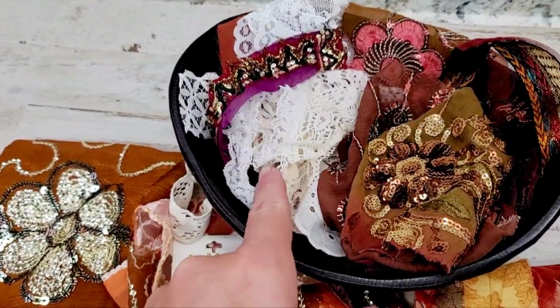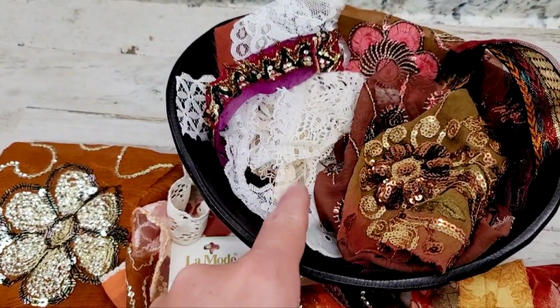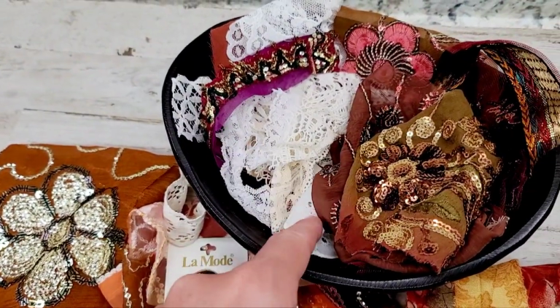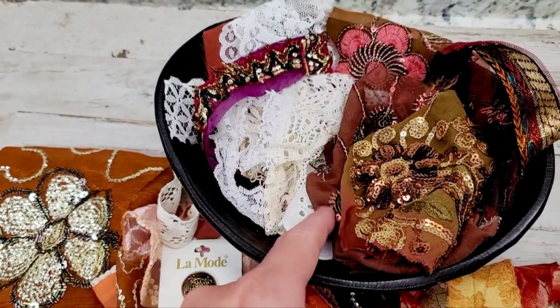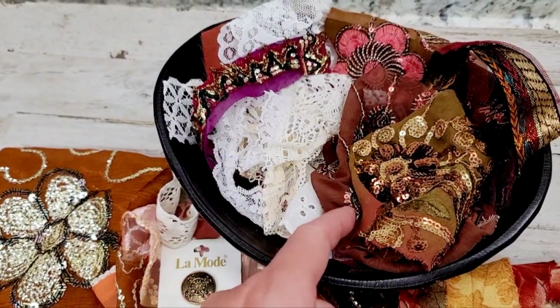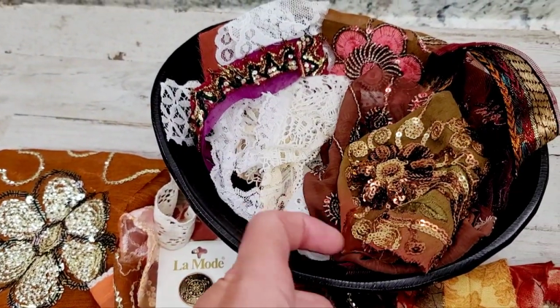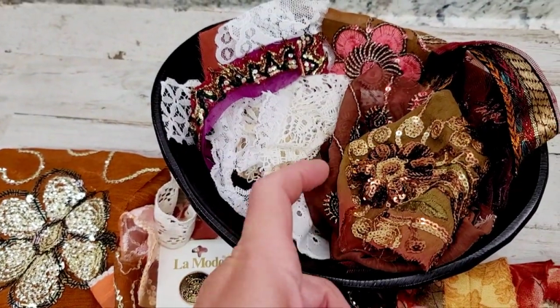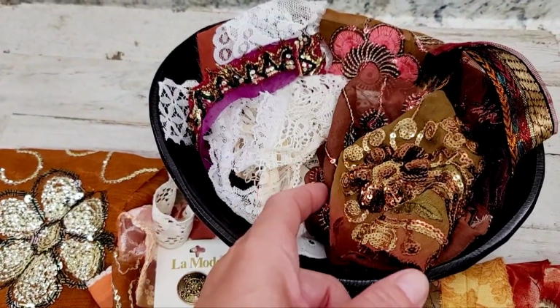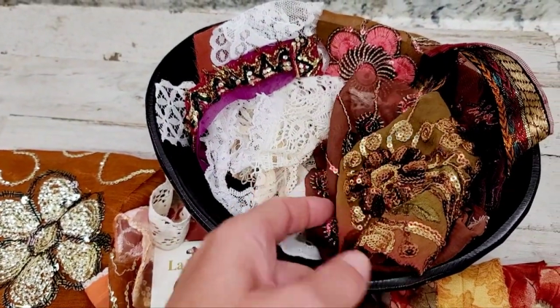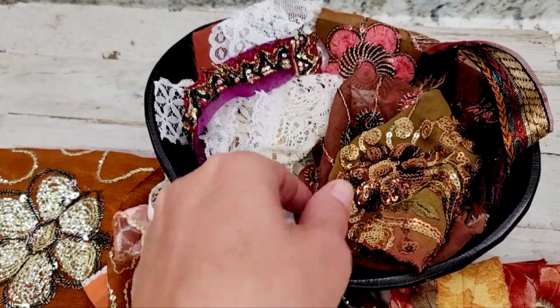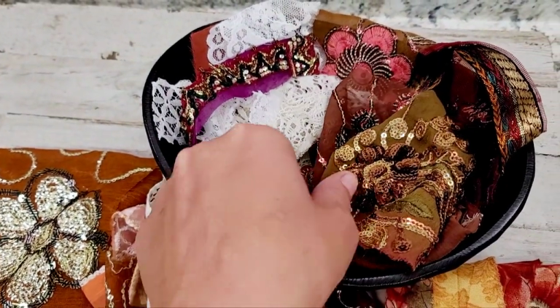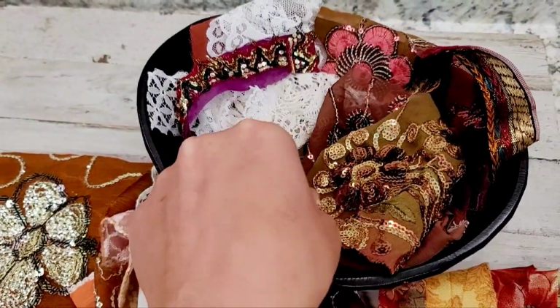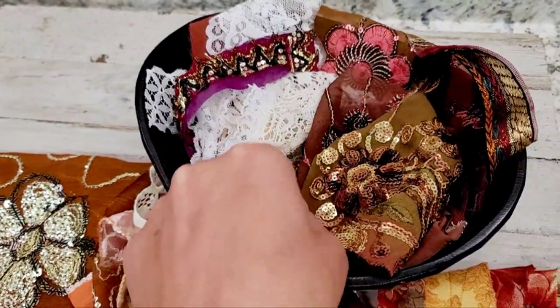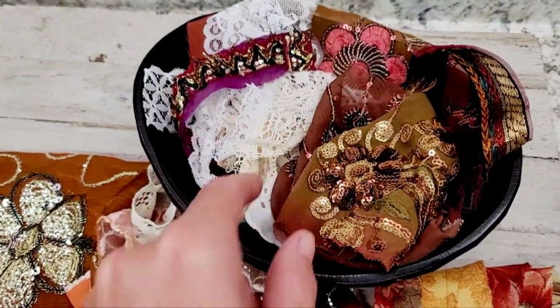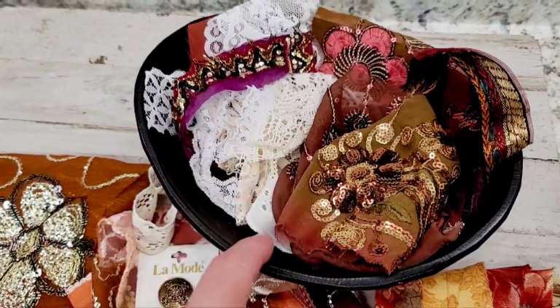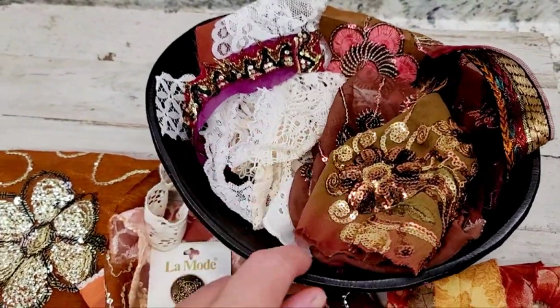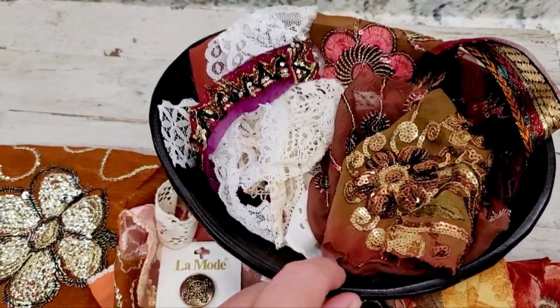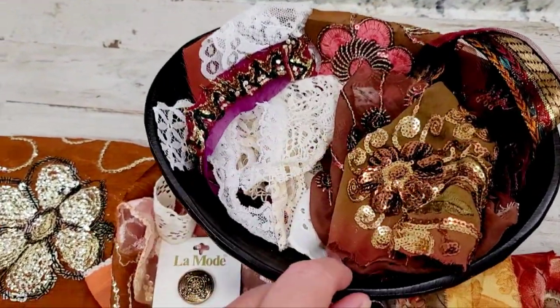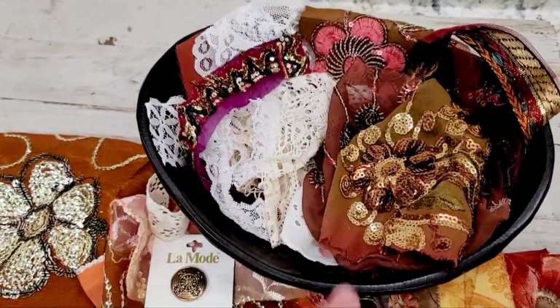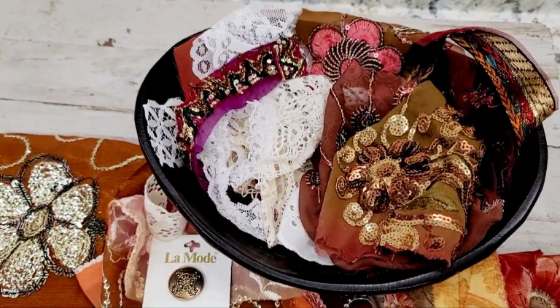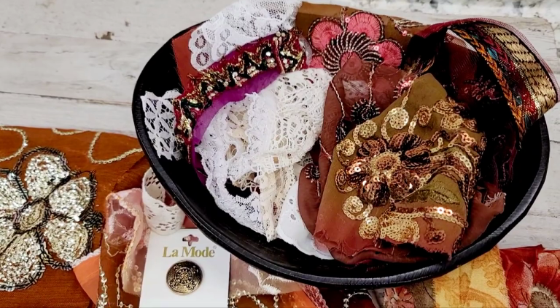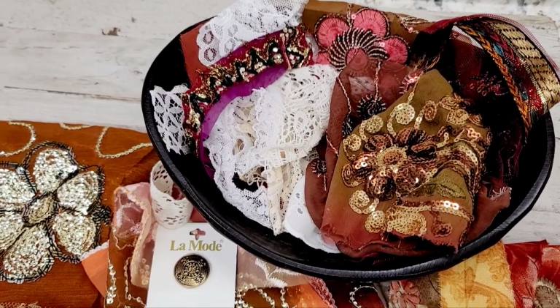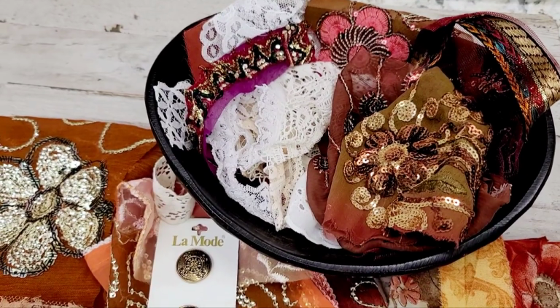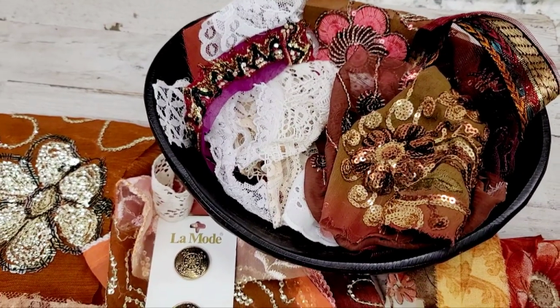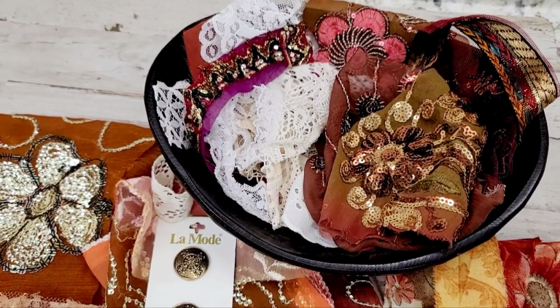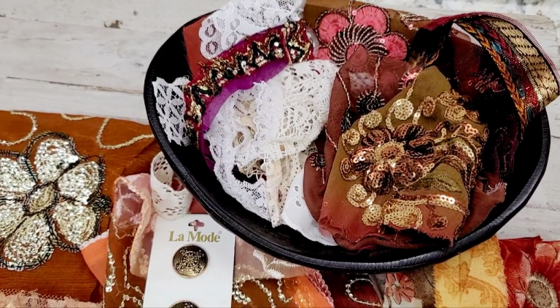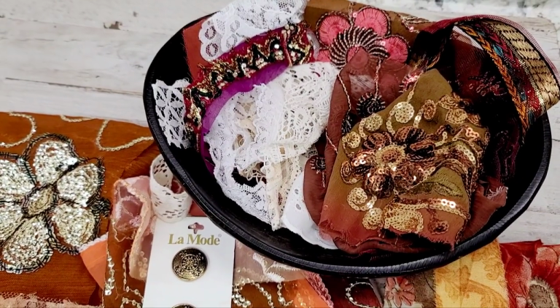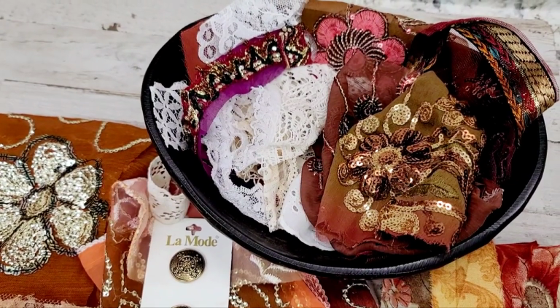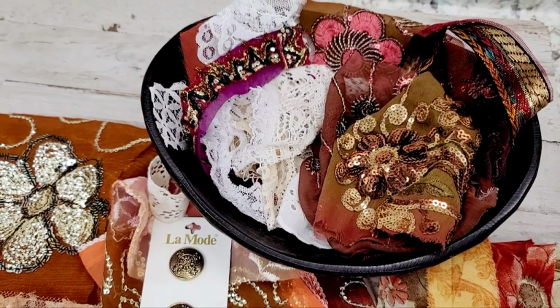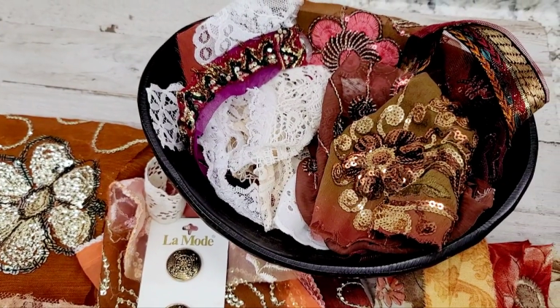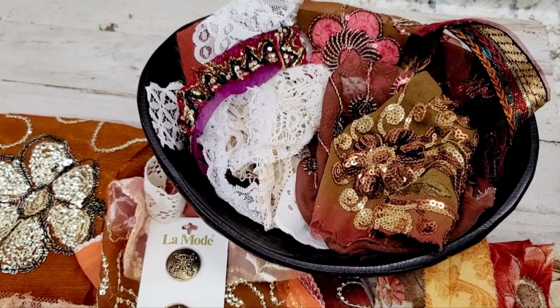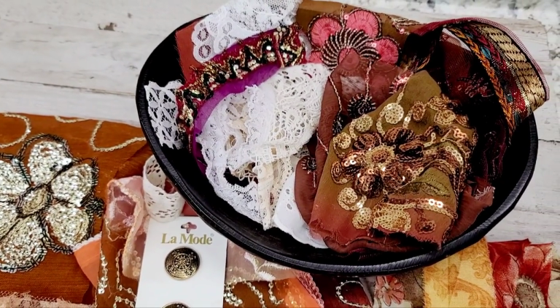Husband's doing dishes again. Seems like every time I do a video he's doing dishes — I think the last video he was doing dishes too. Isn't it hilarious?